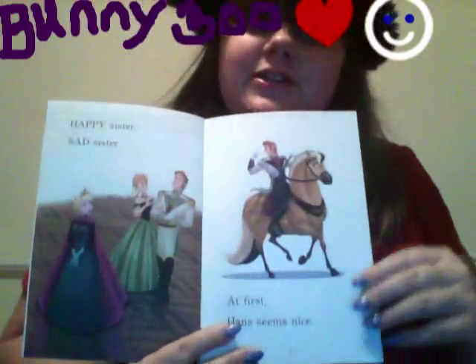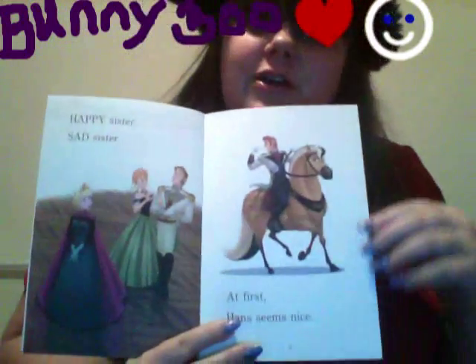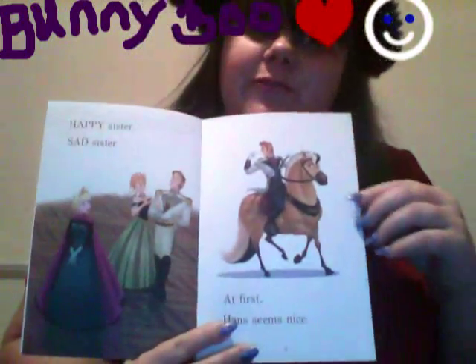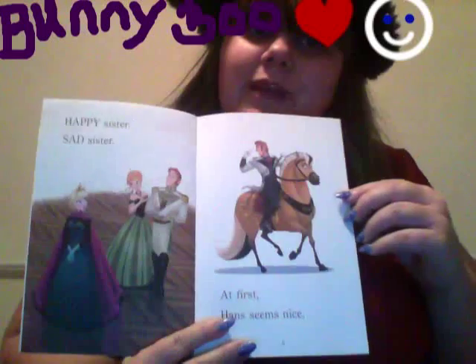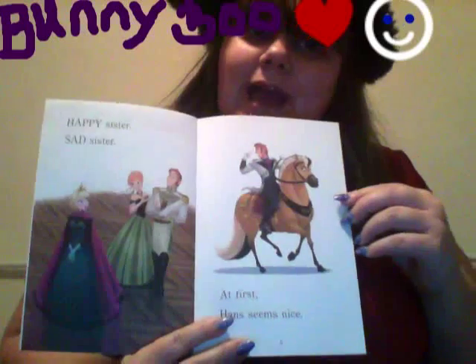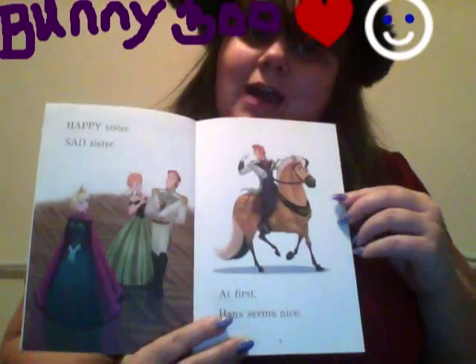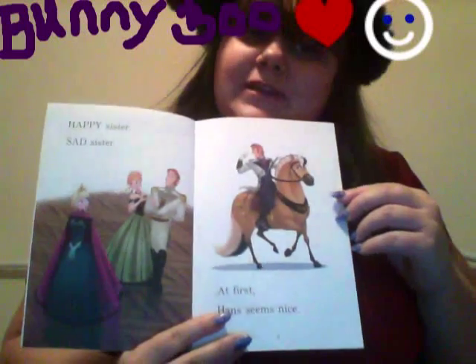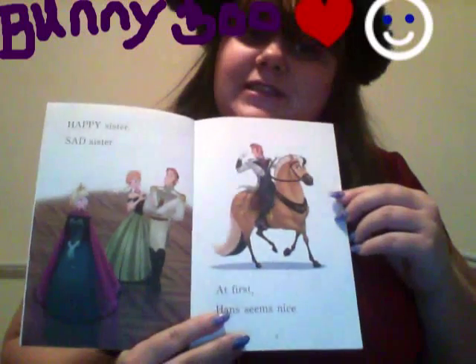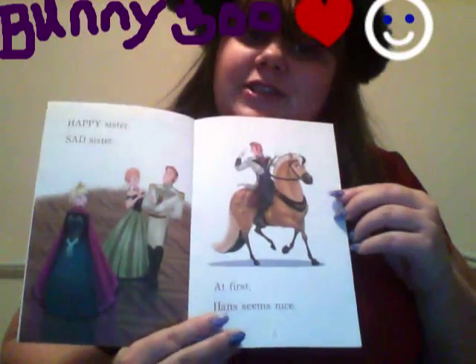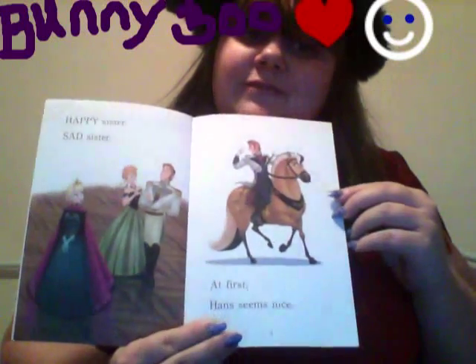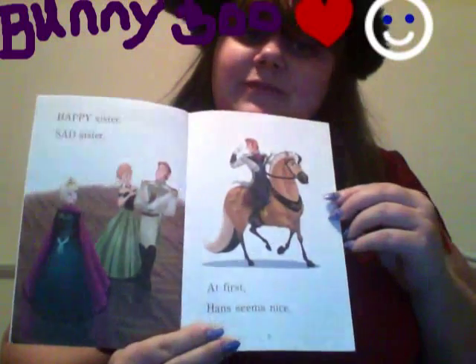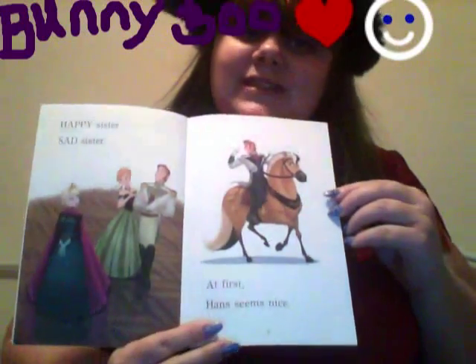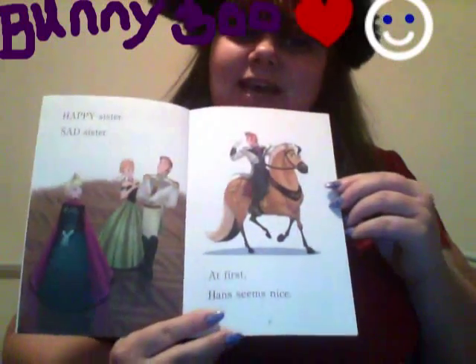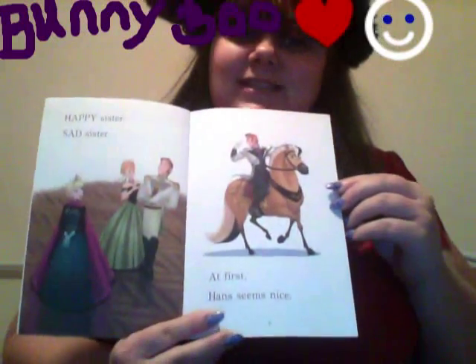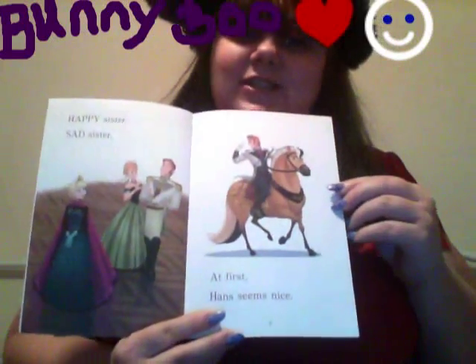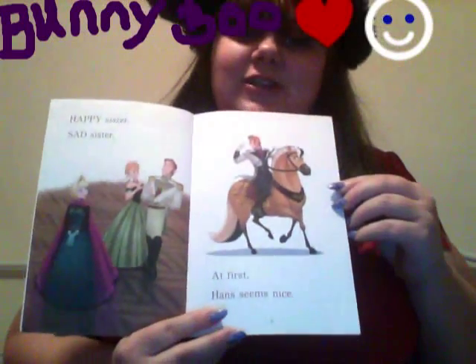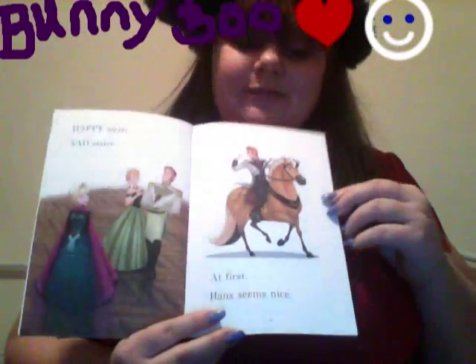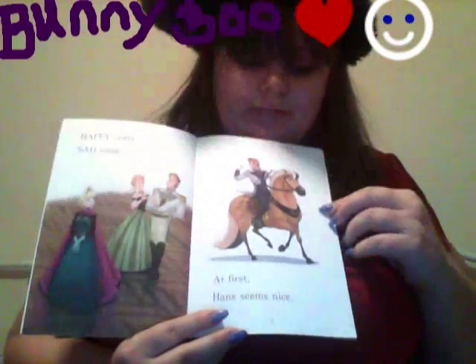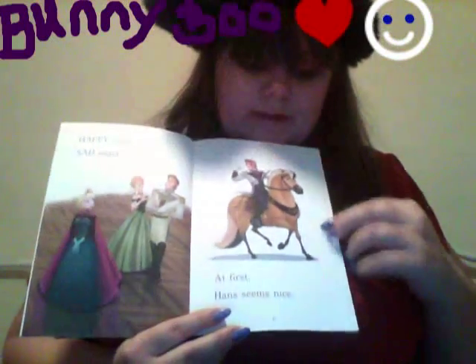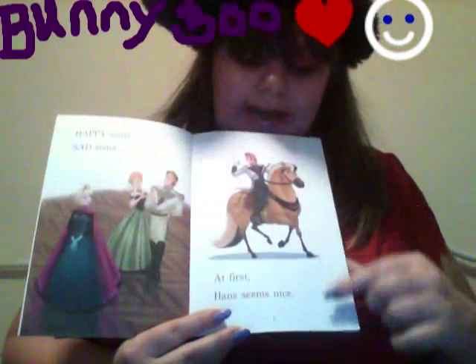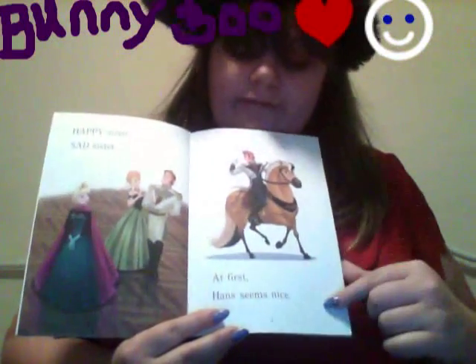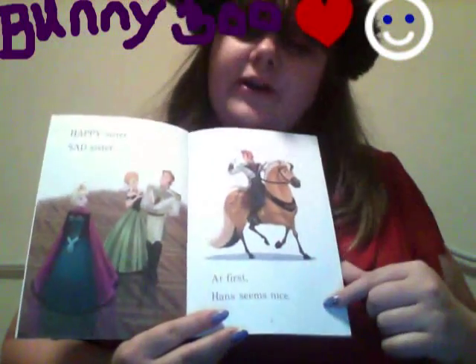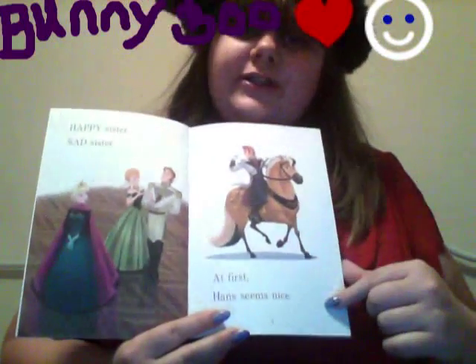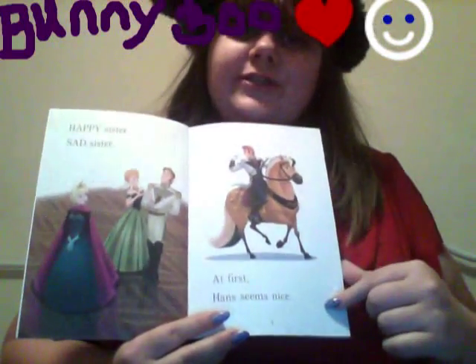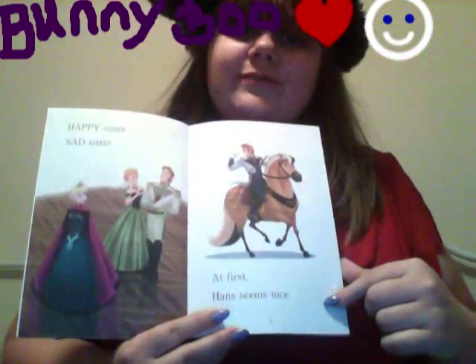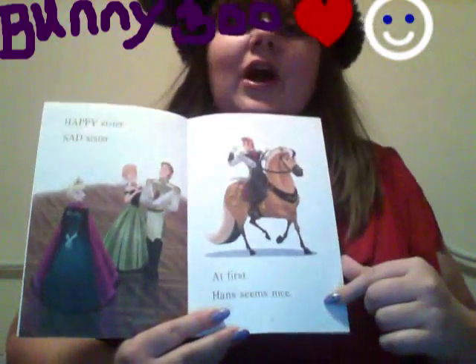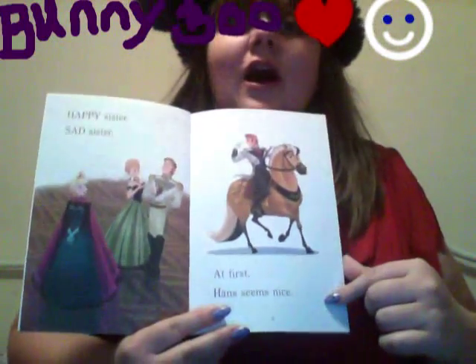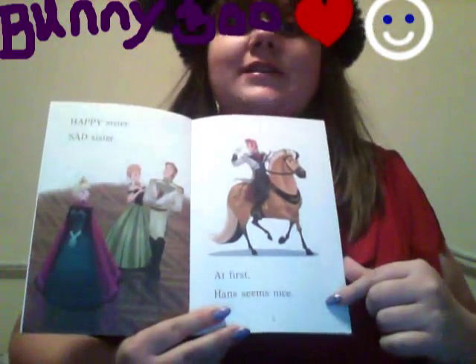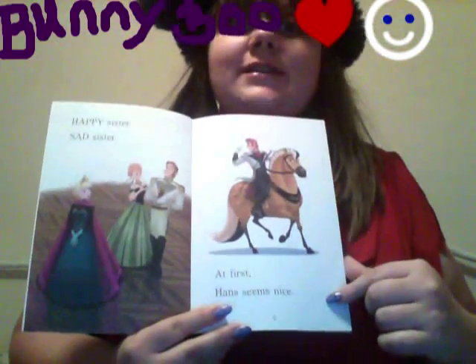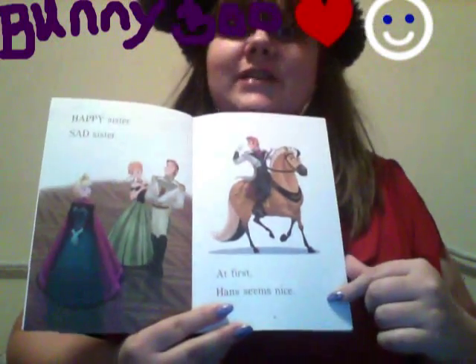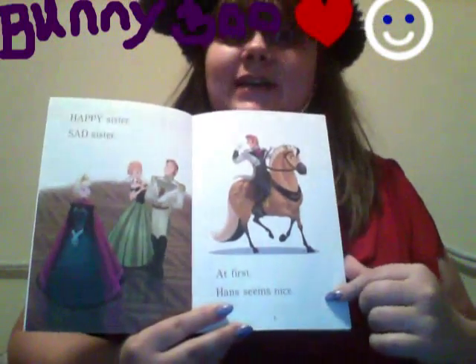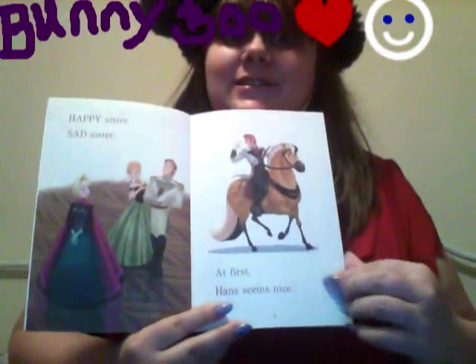Happy sister, sad sister. At first, Hans seems nice.